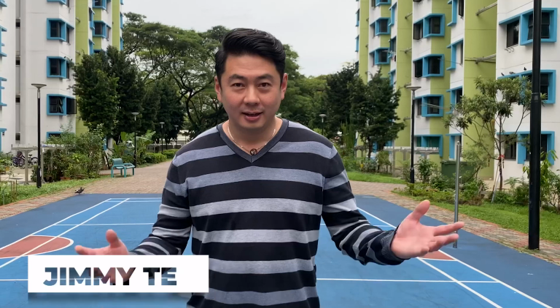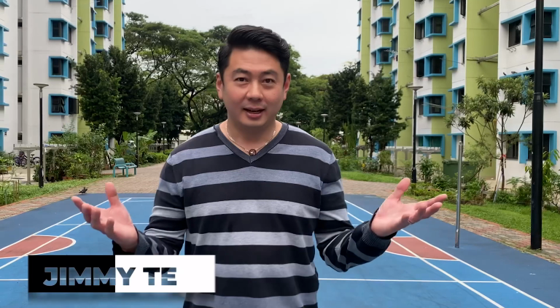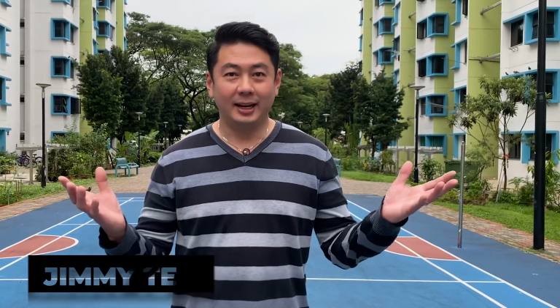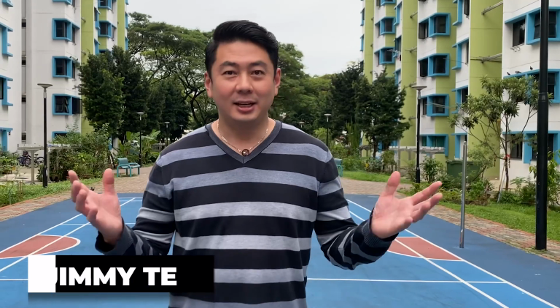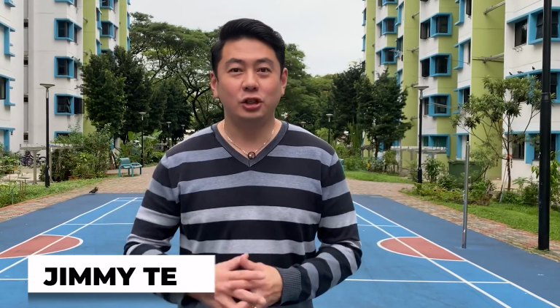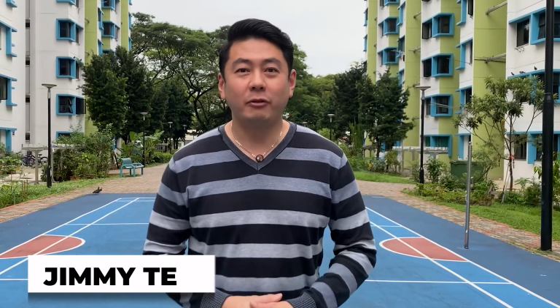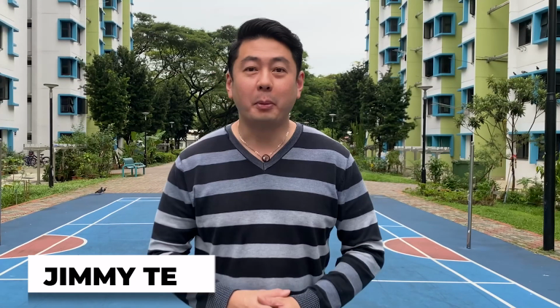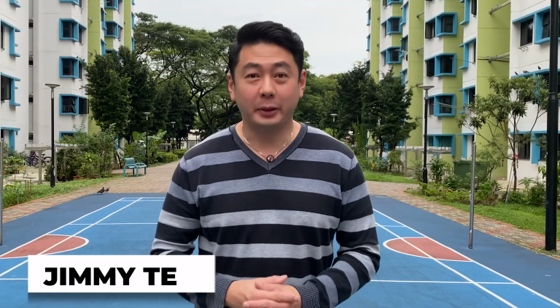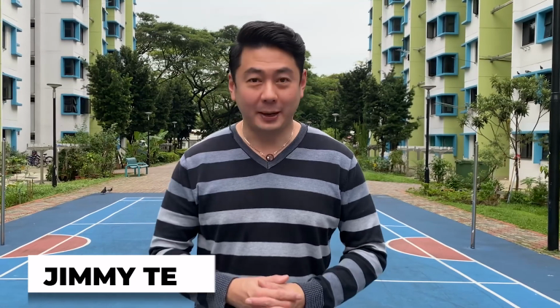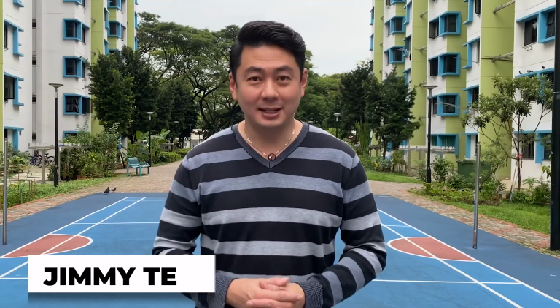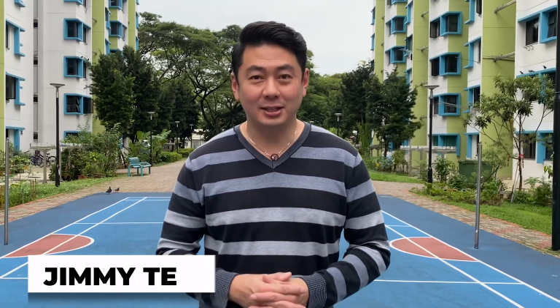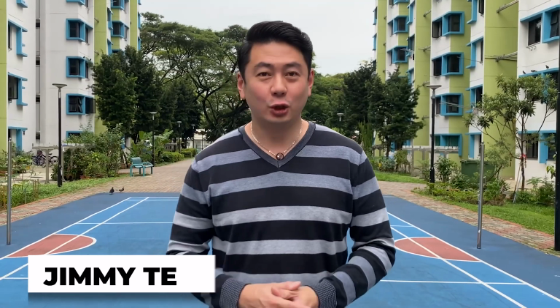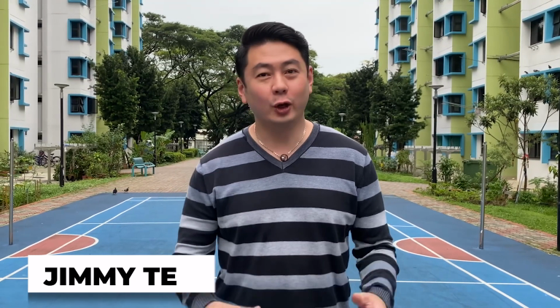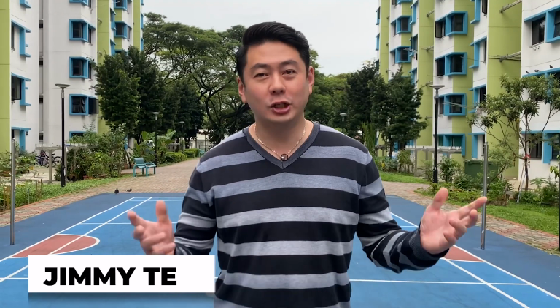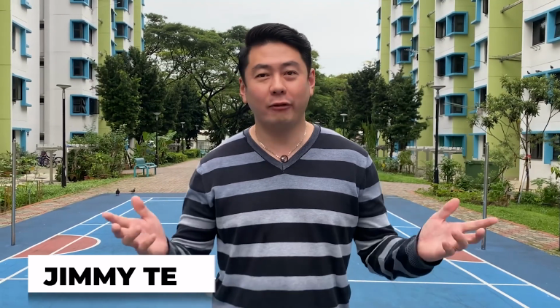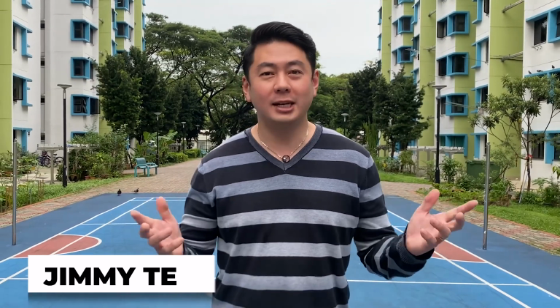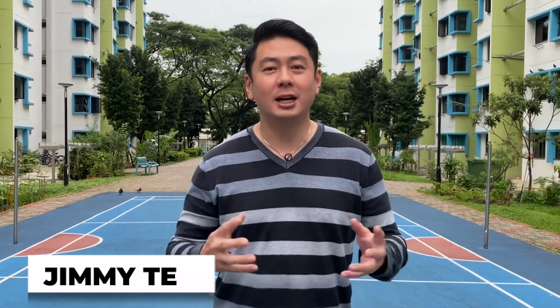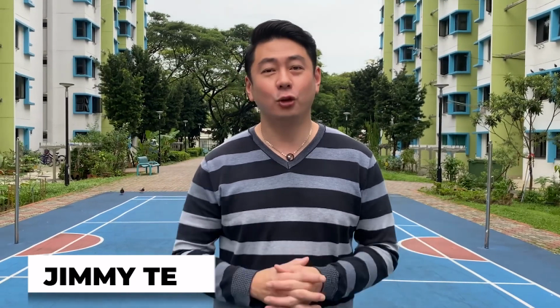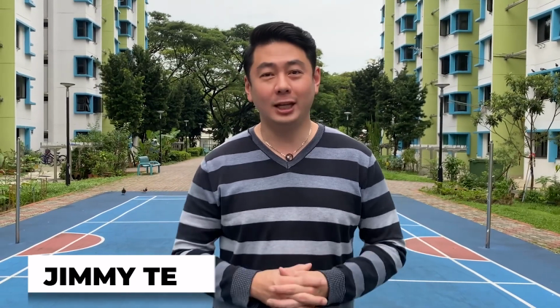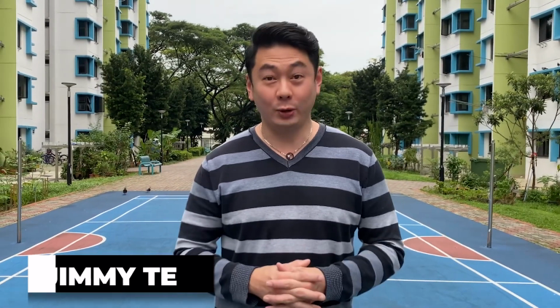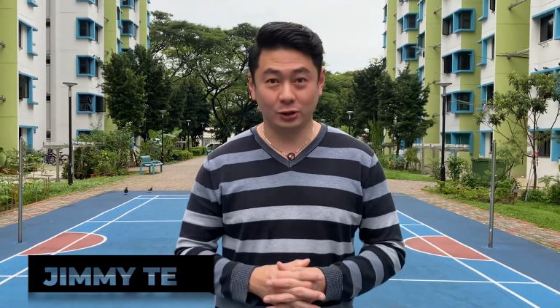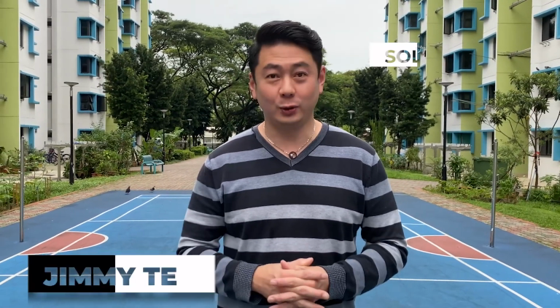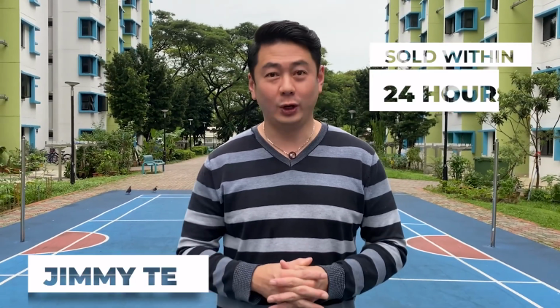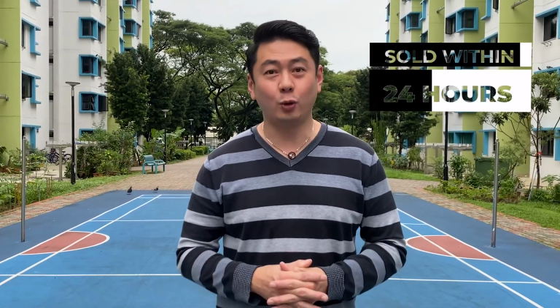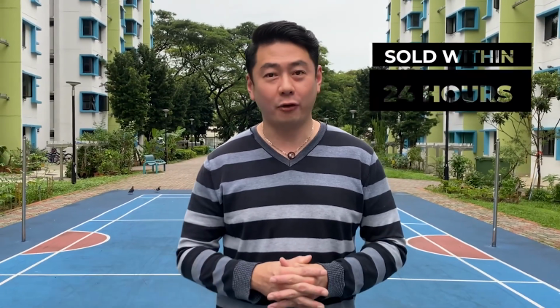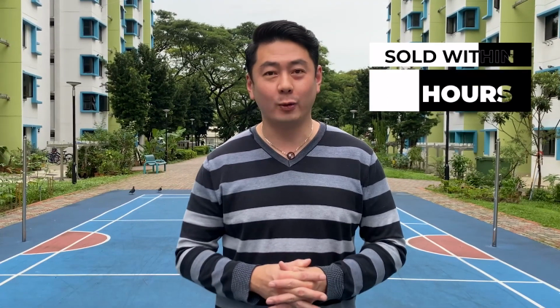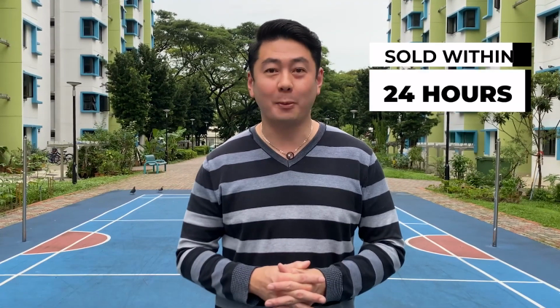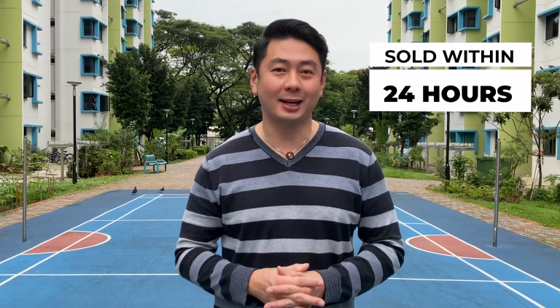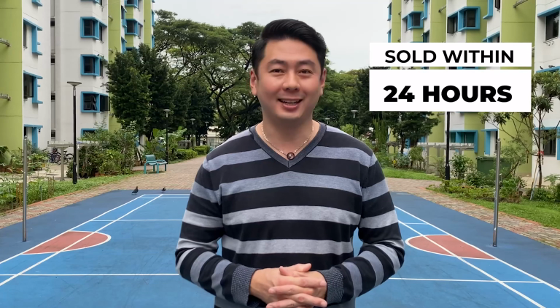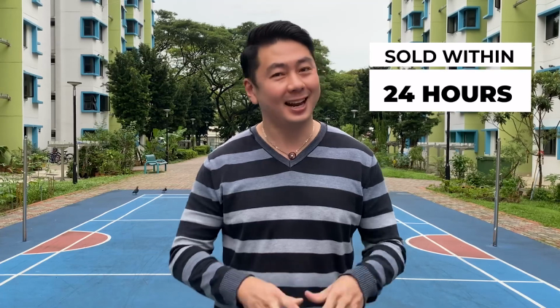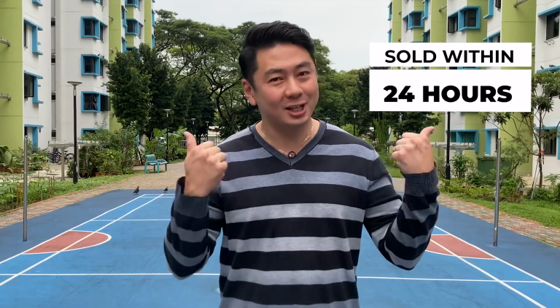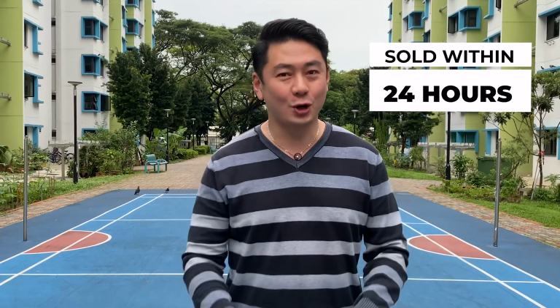Hi there, I'm Jimmy from Property Partners. We're going to share with you guys a unit that we sold within 24 hours of marketing. Let's go!